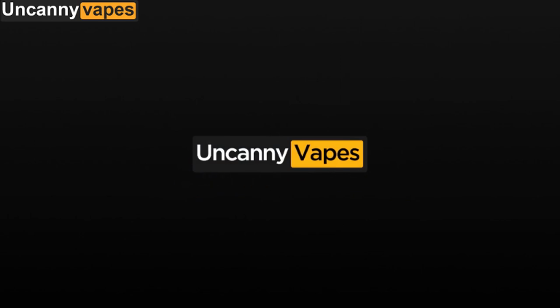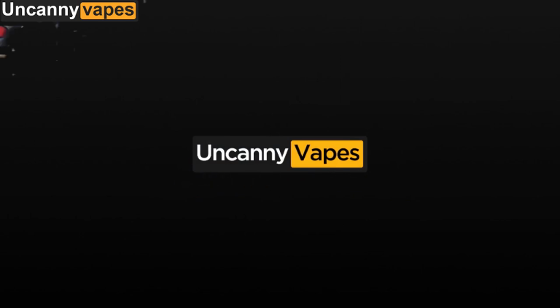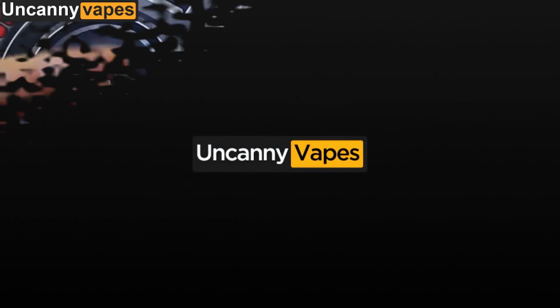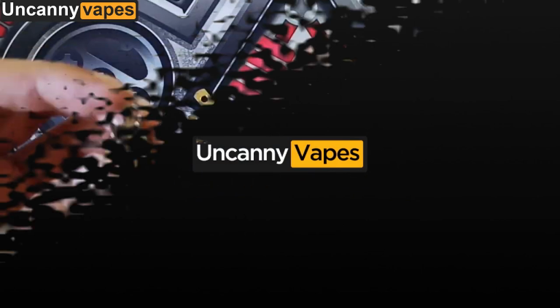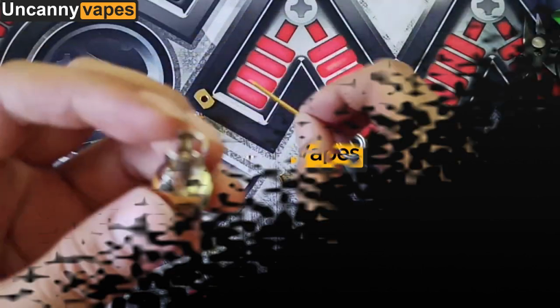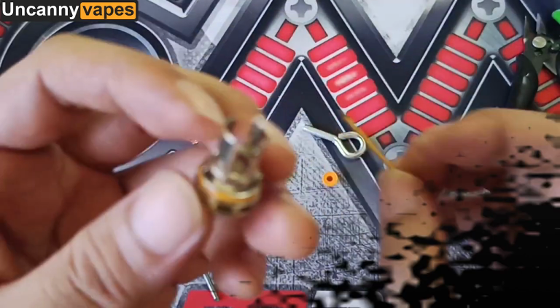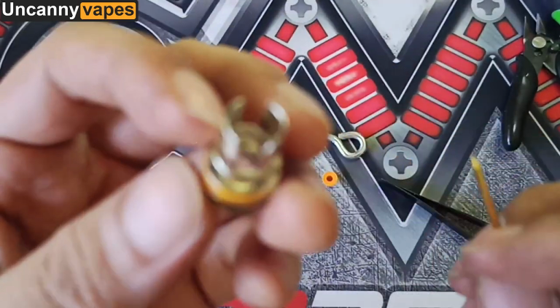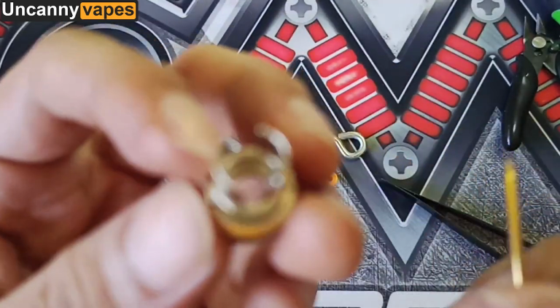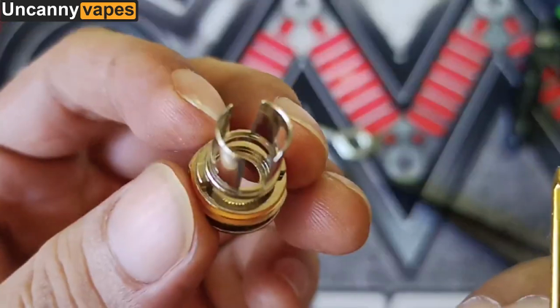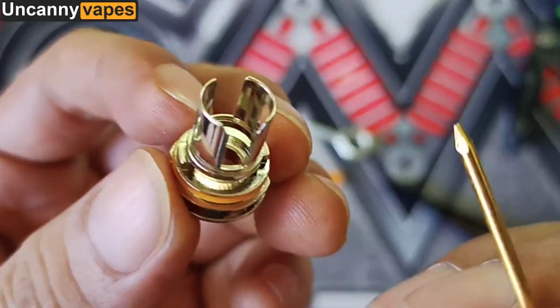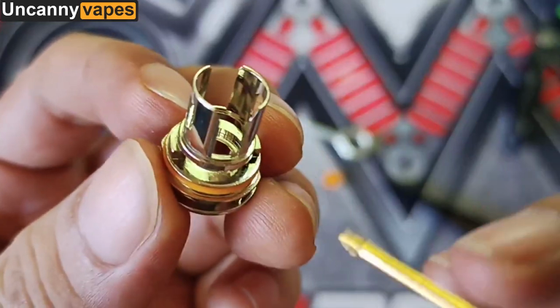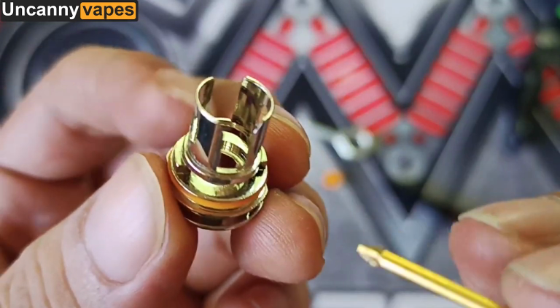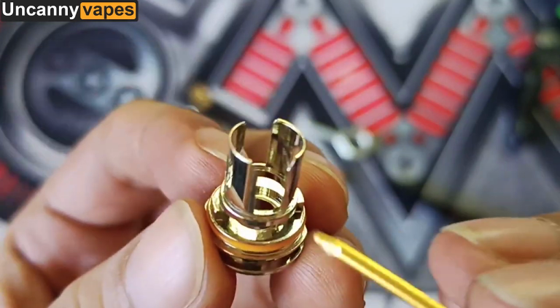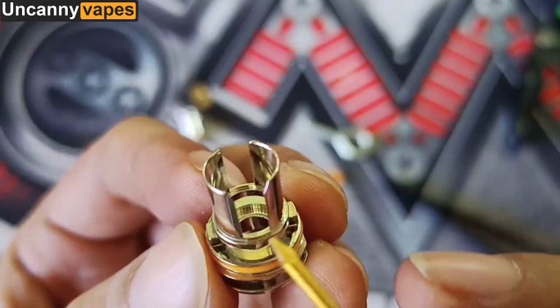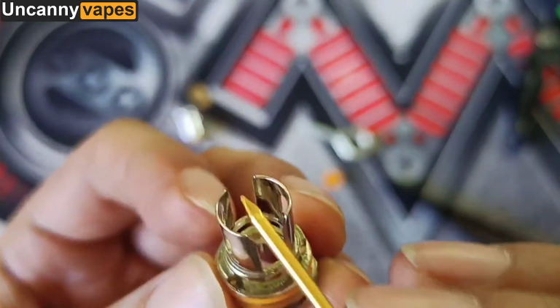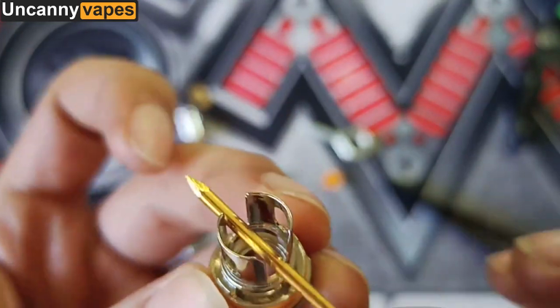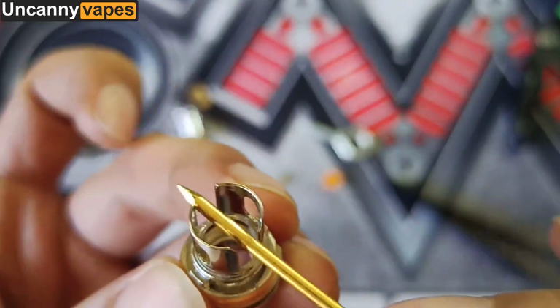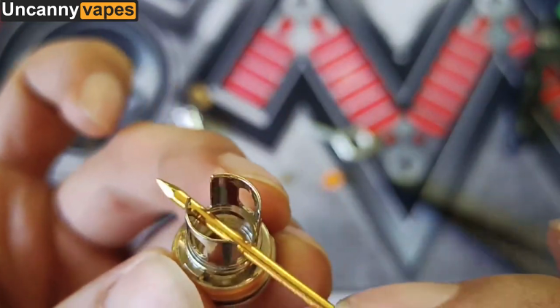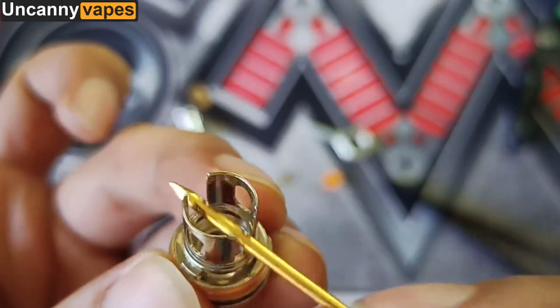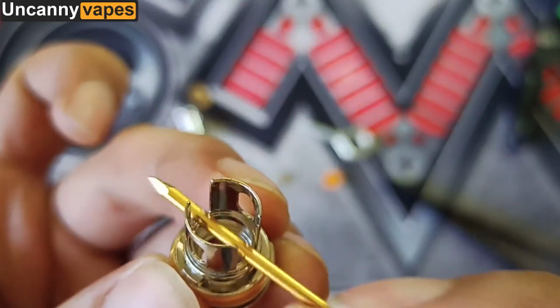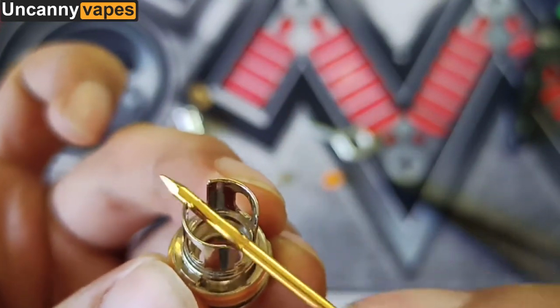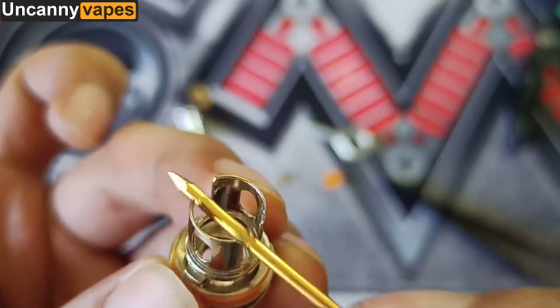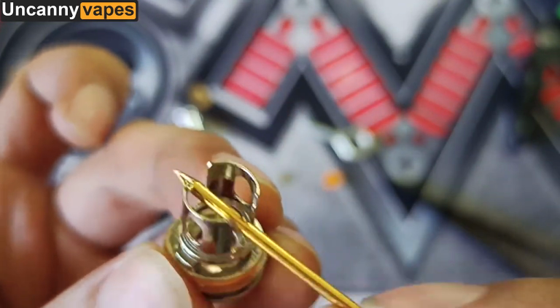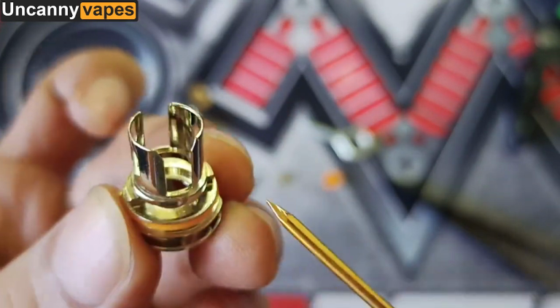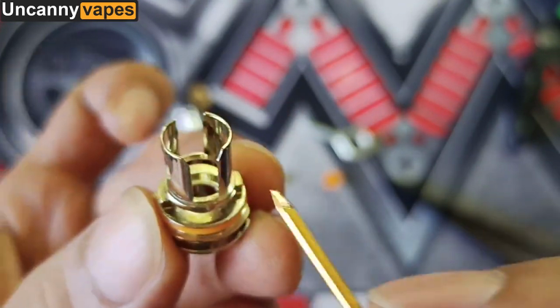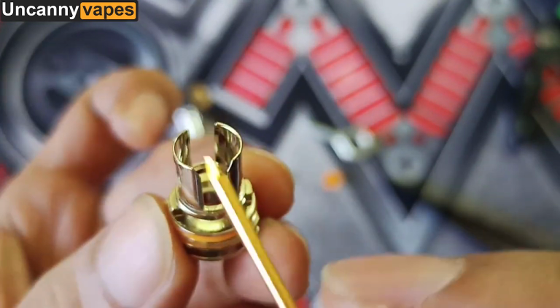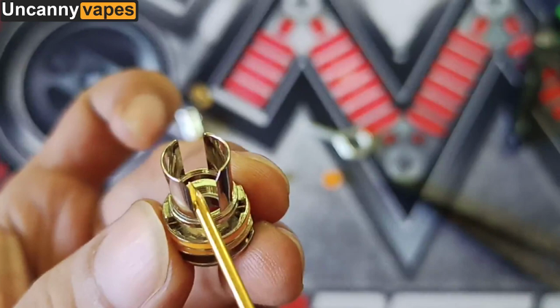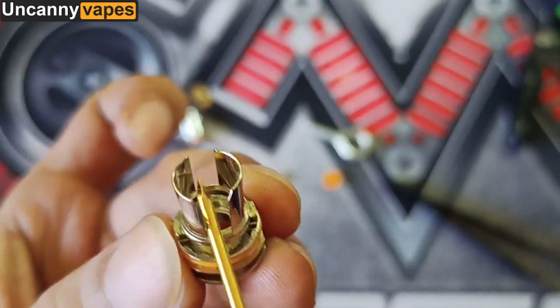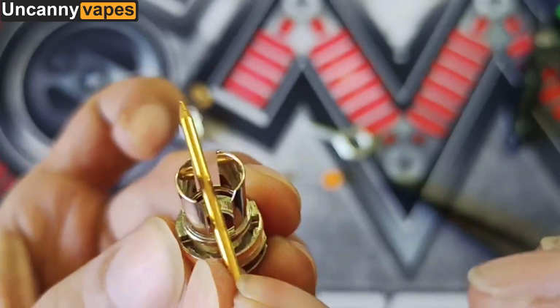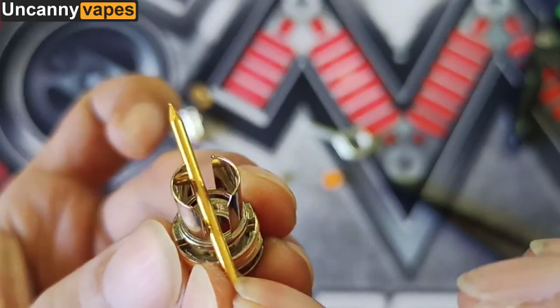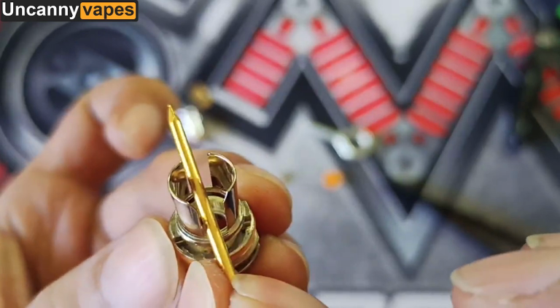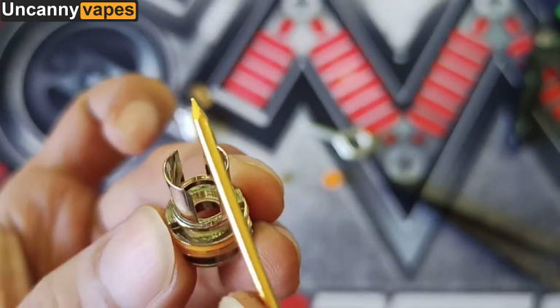Welcome to Uncanny Vapes. This build is for Boost Pro, 0.2 Ohm, P-Series, OCC.